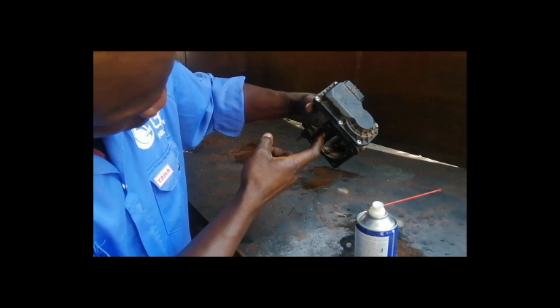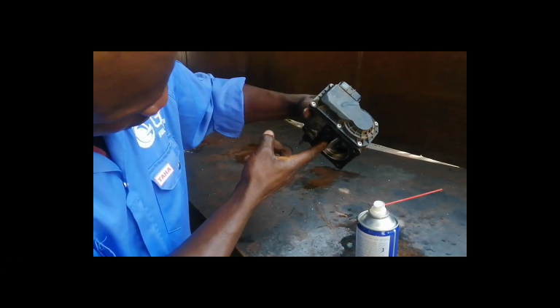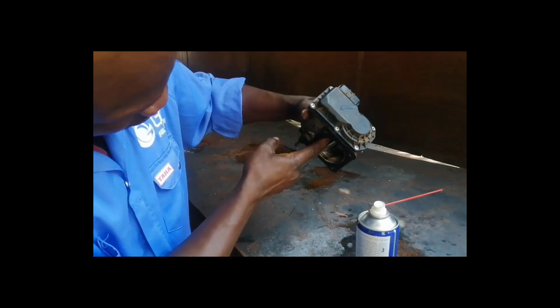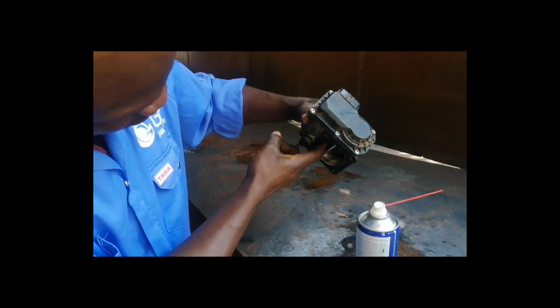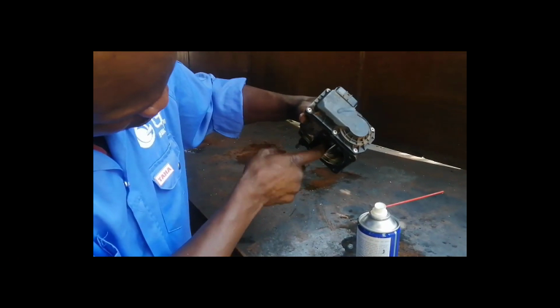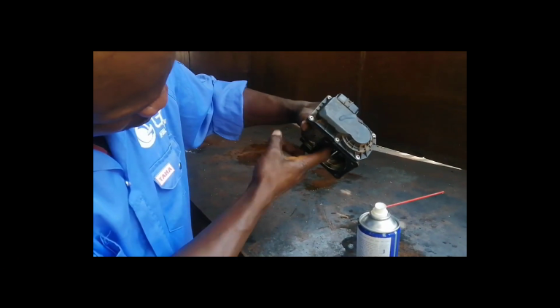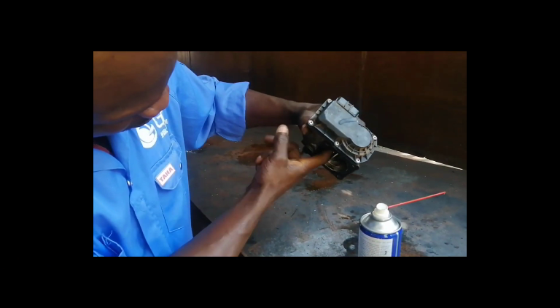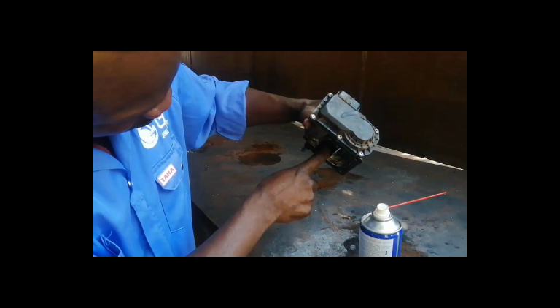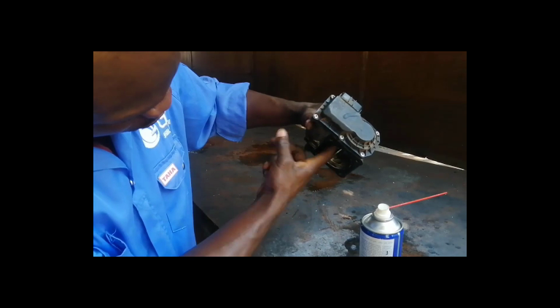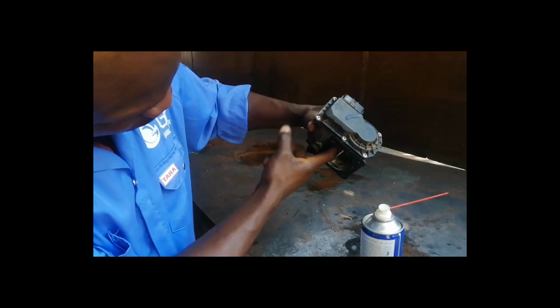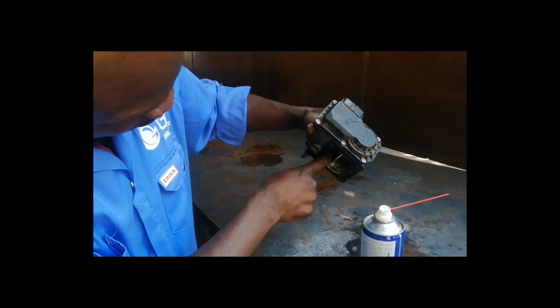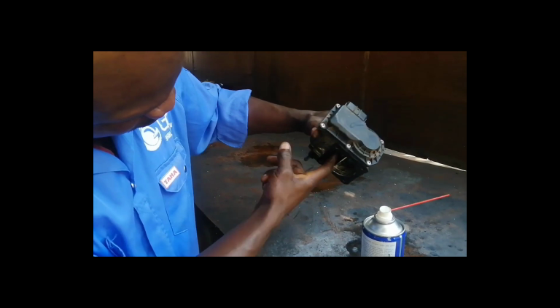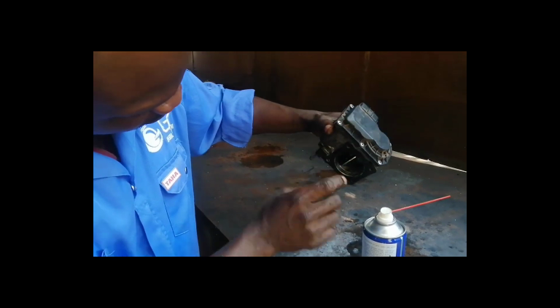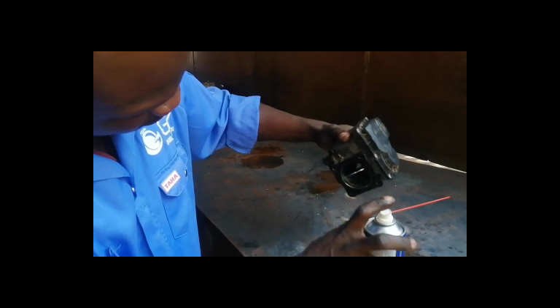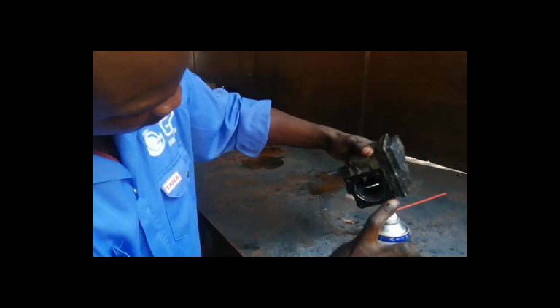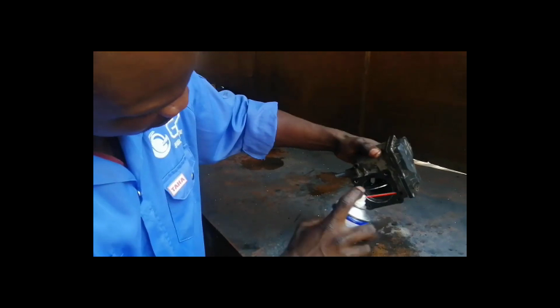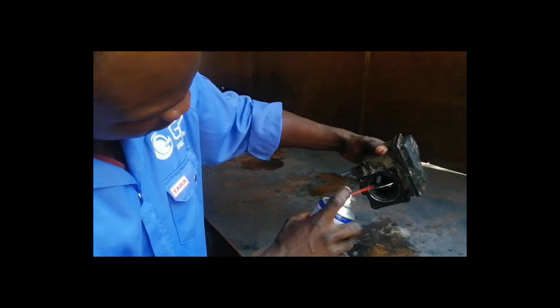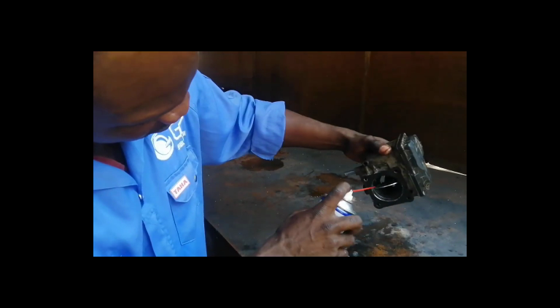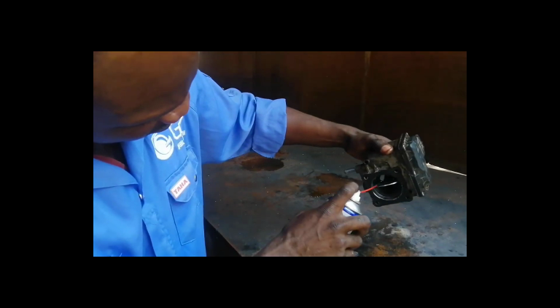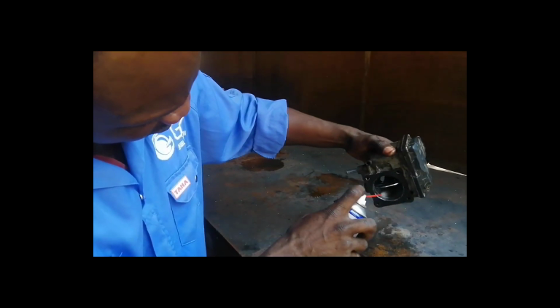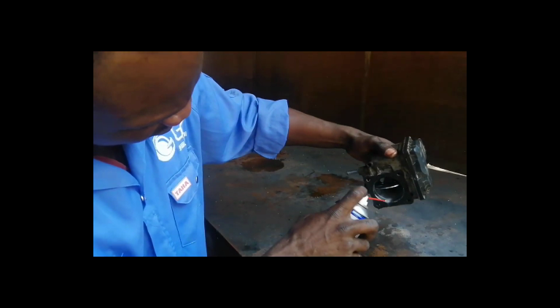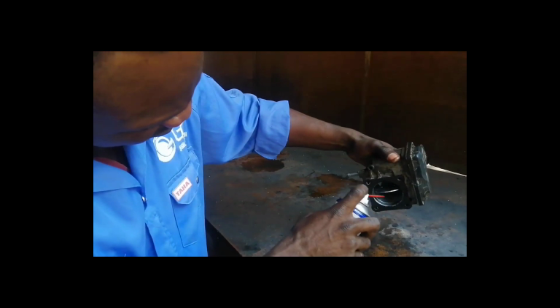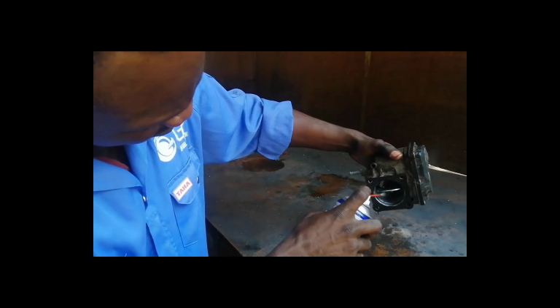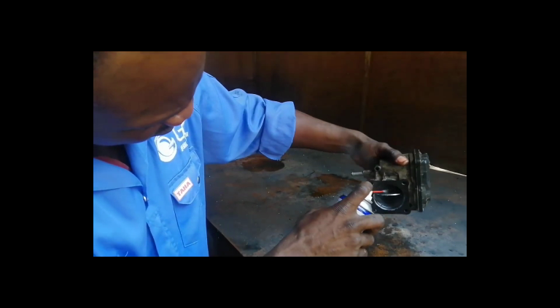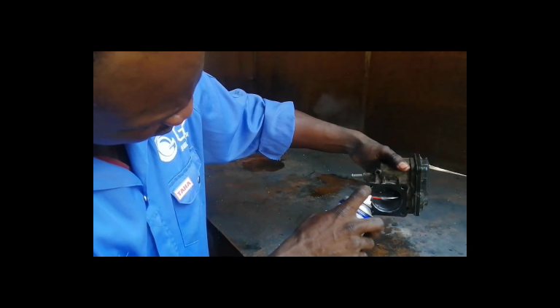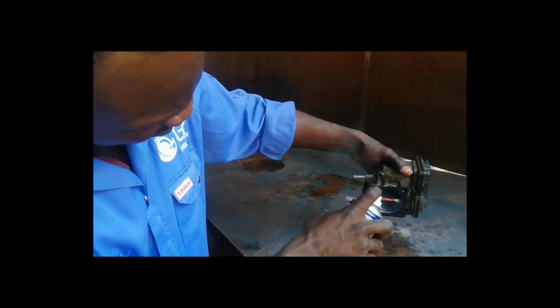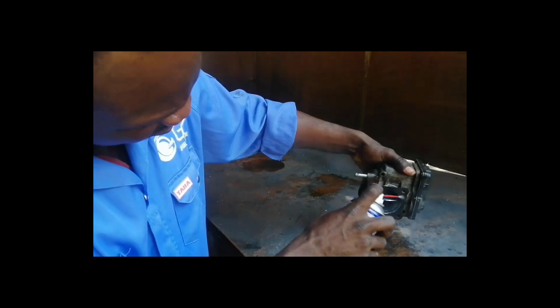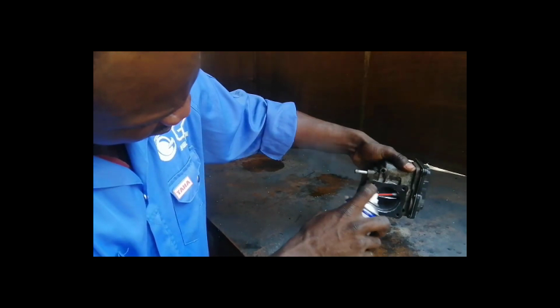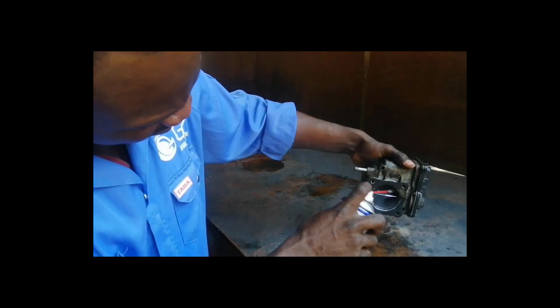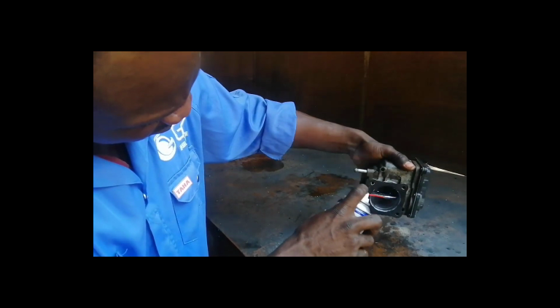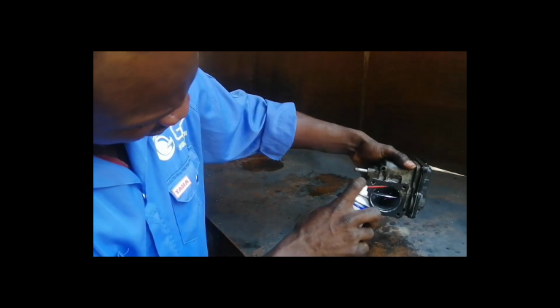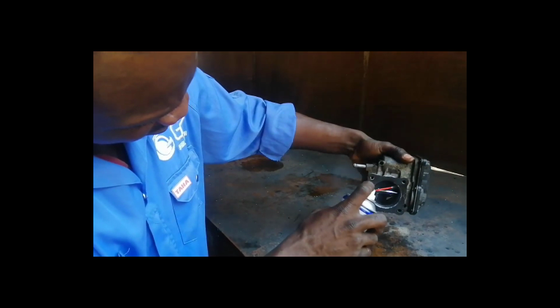This is how you can open it. Open it inside — open the inside — and make sure everything is accessible for cleaning.